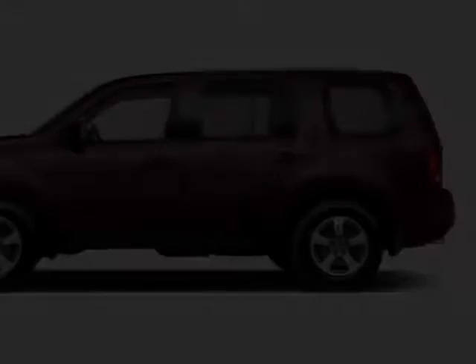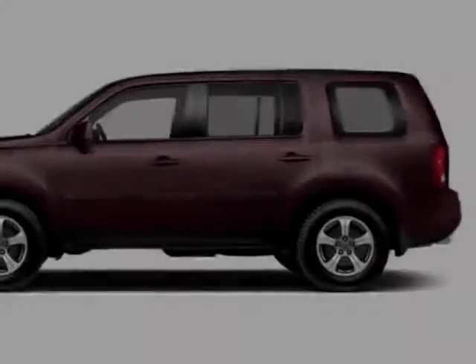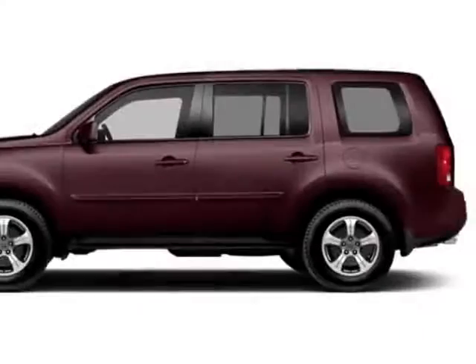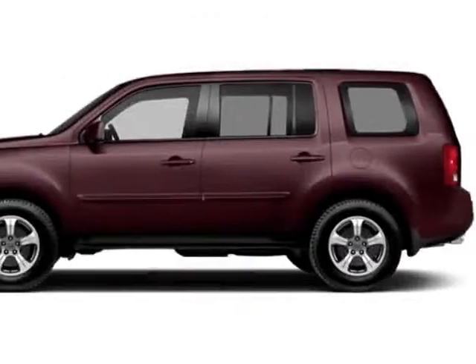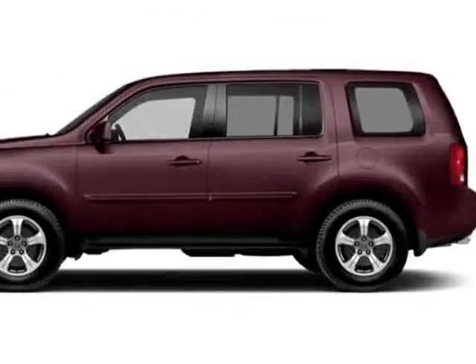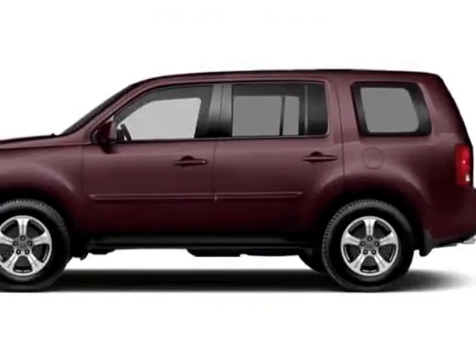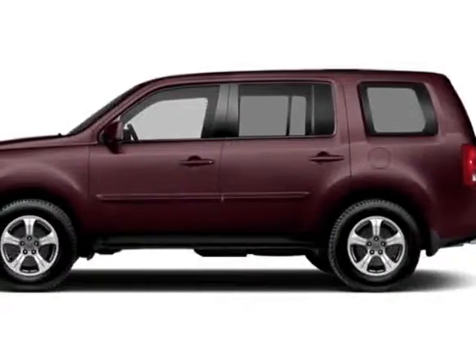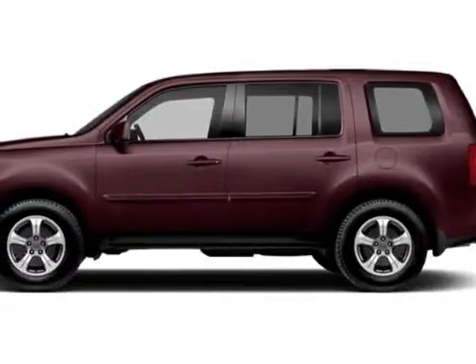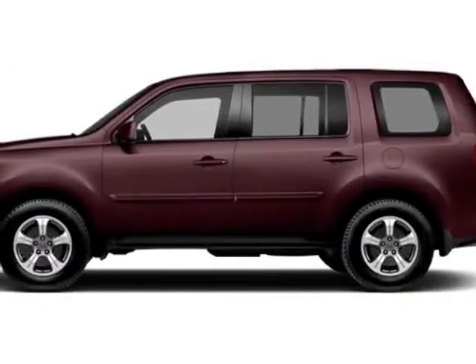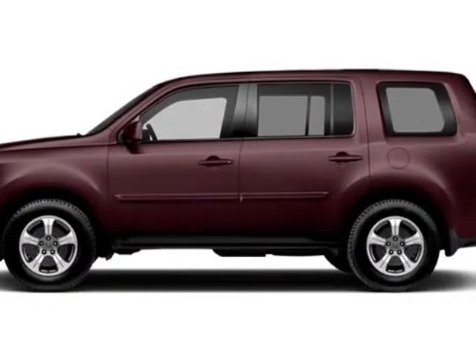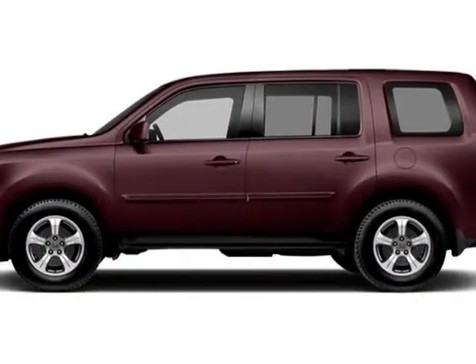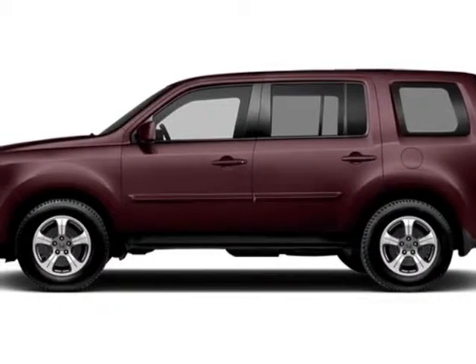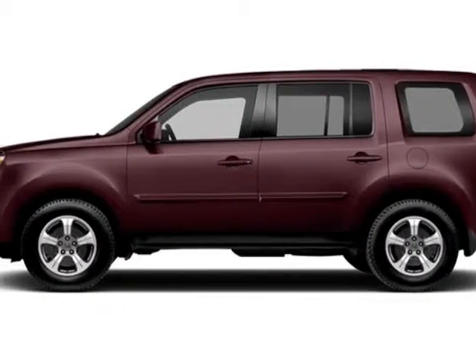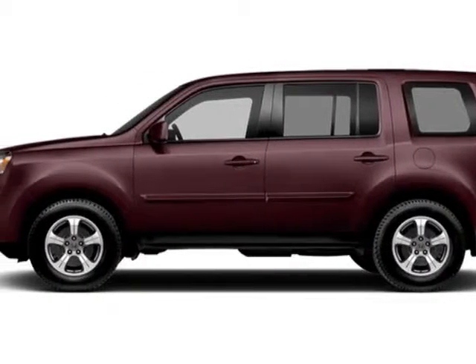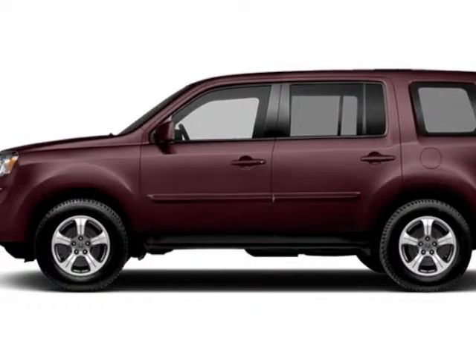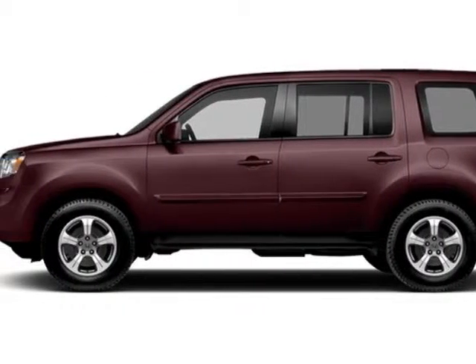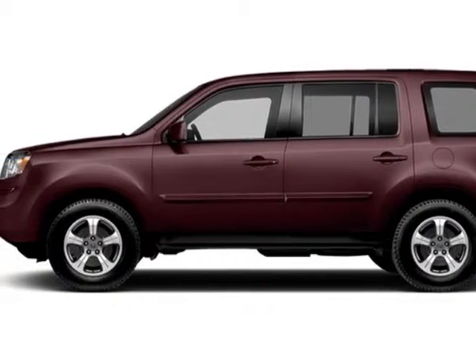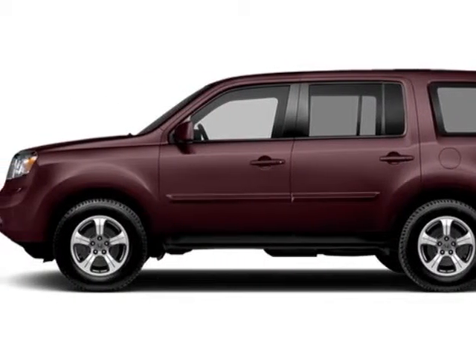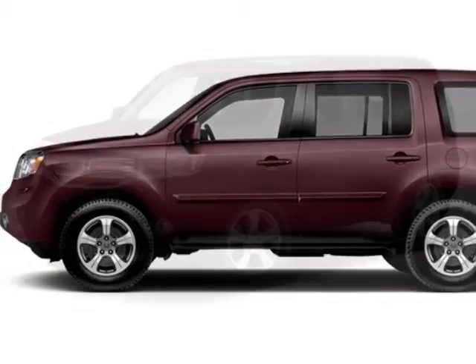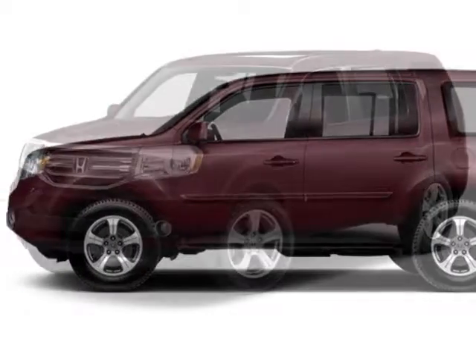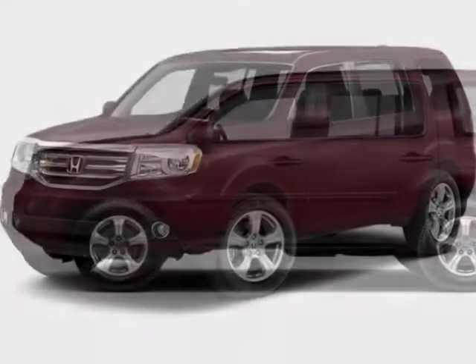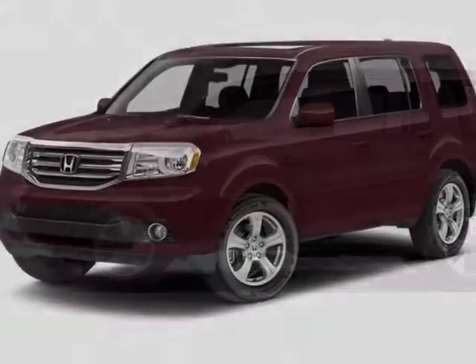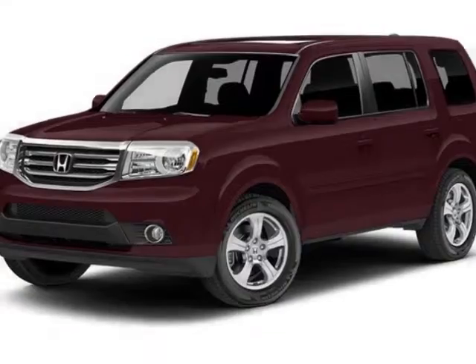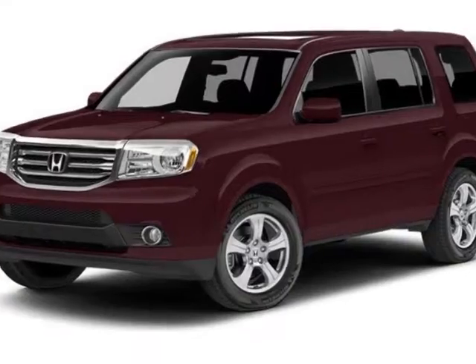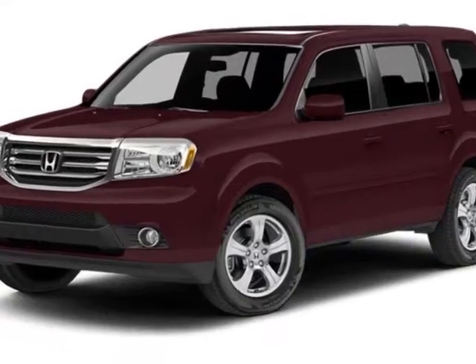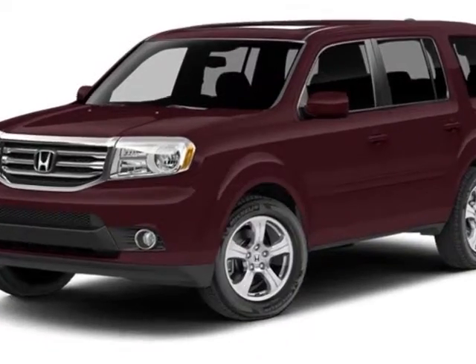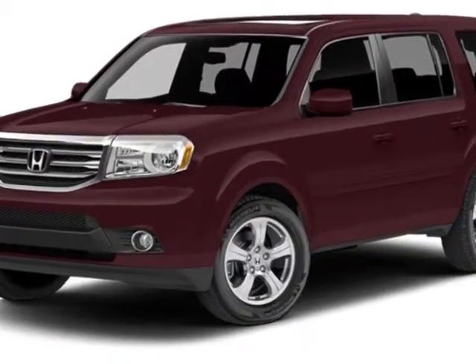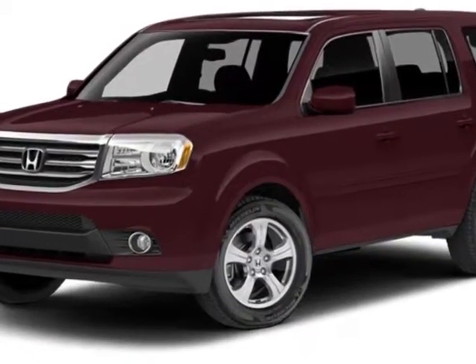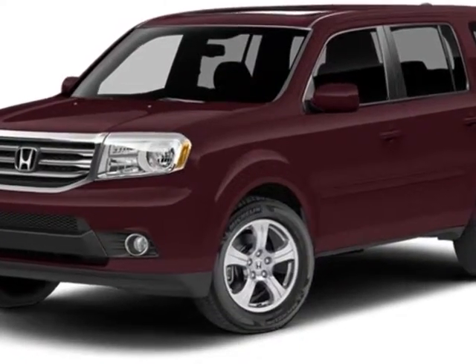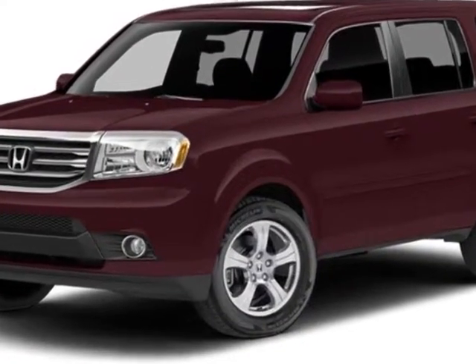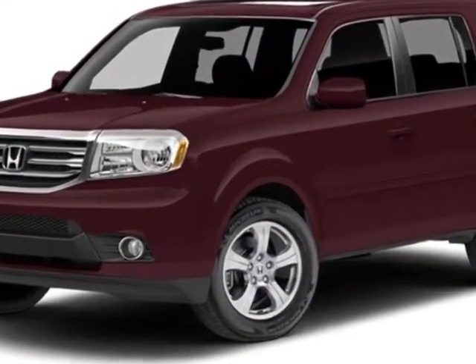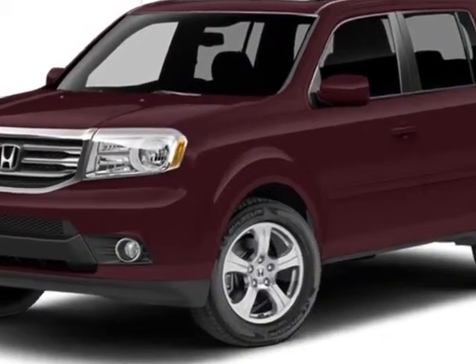Take a look at this new 2014 Honda Pilot. For your protection, this vehicle has a full factory warranty.